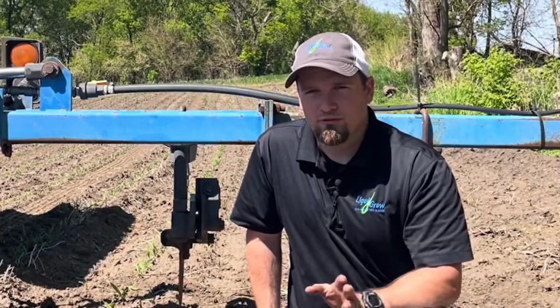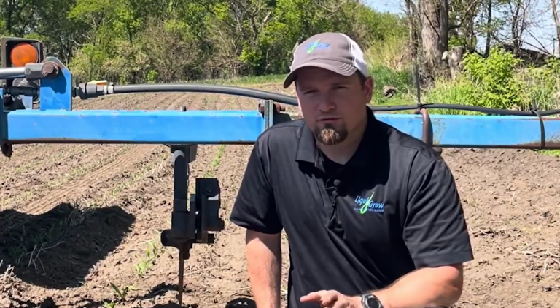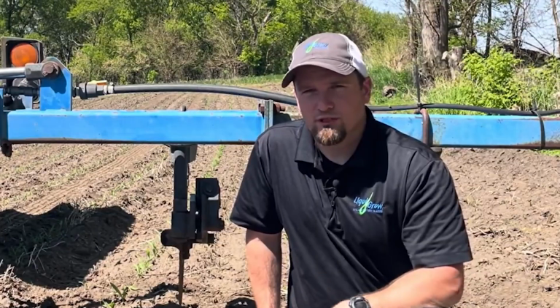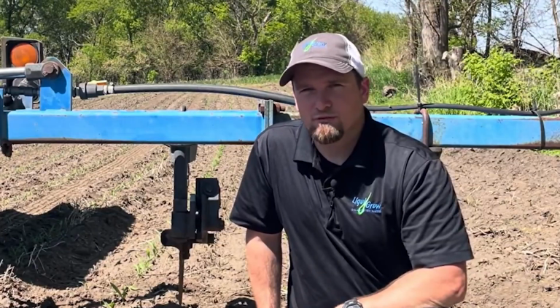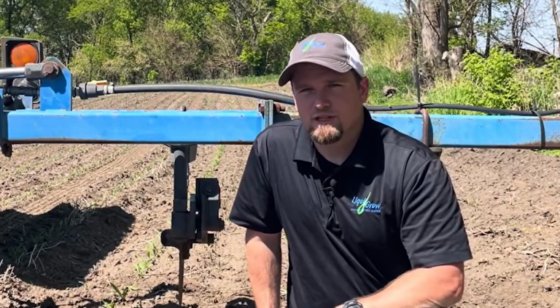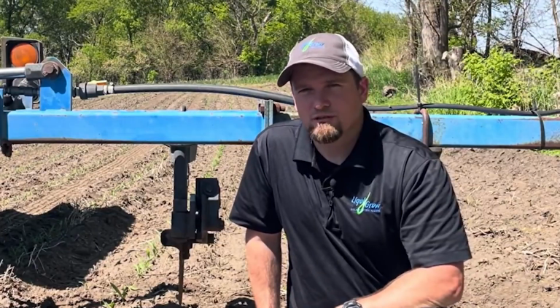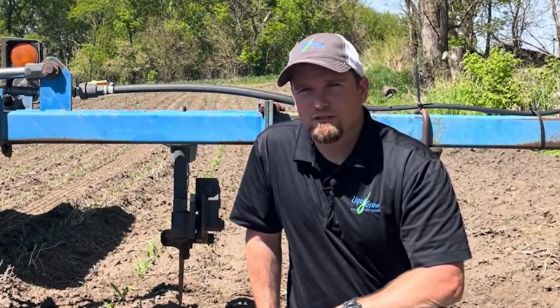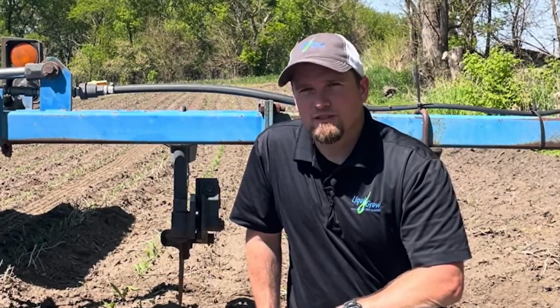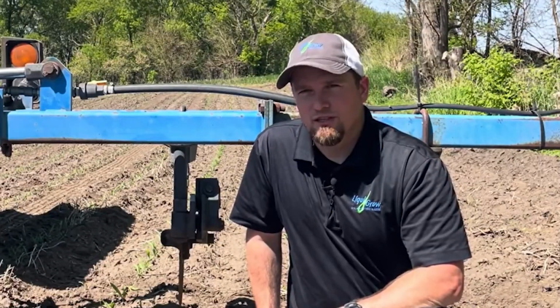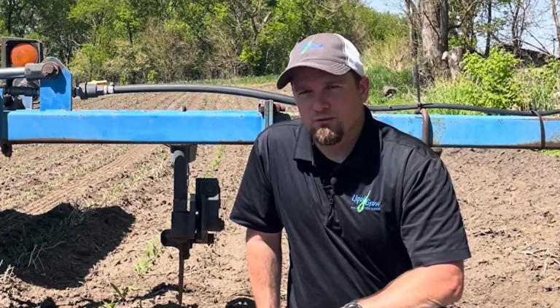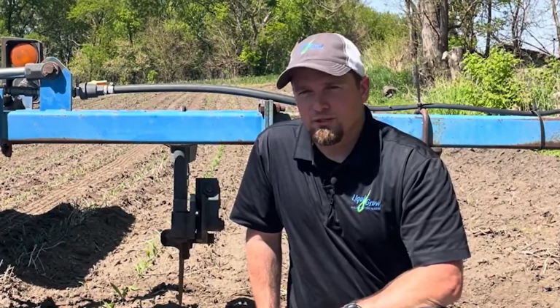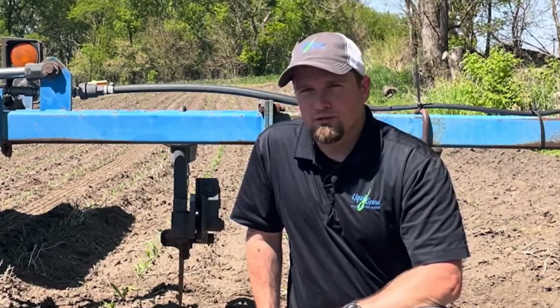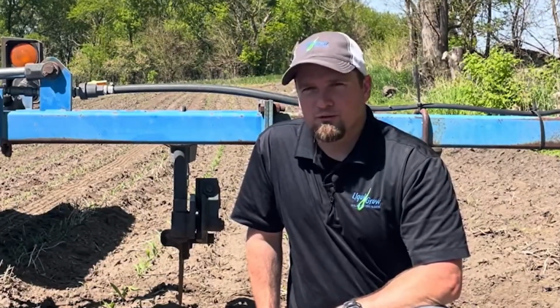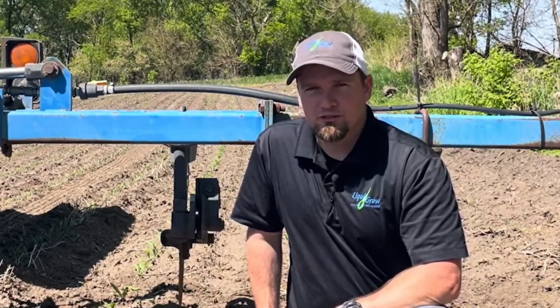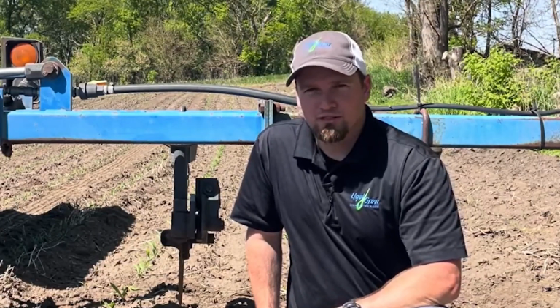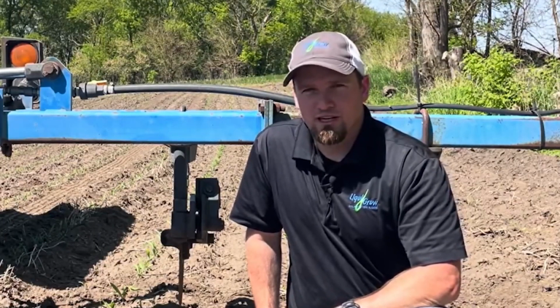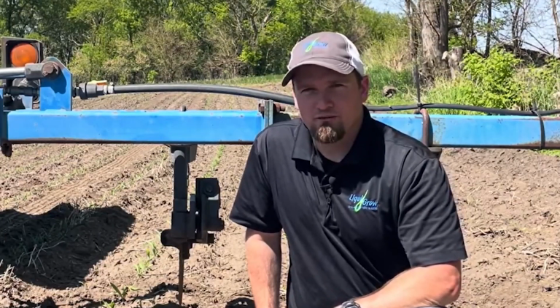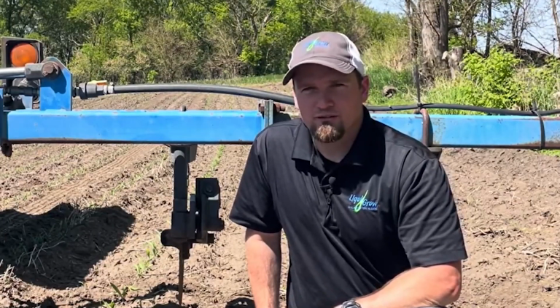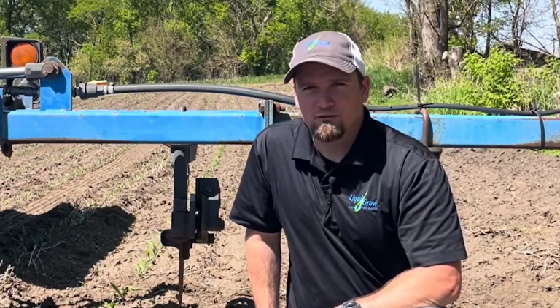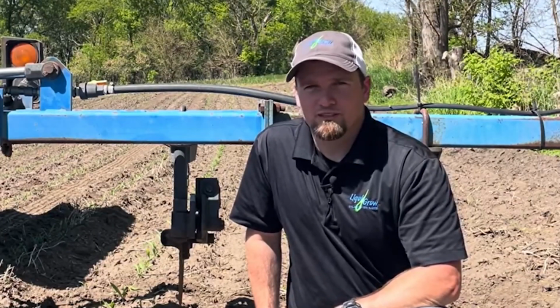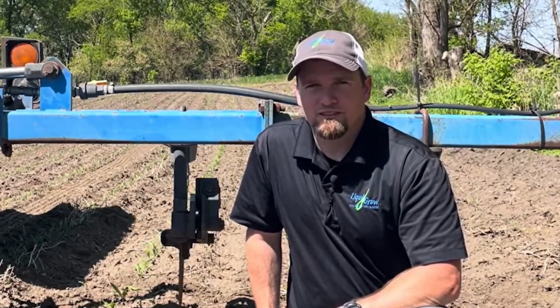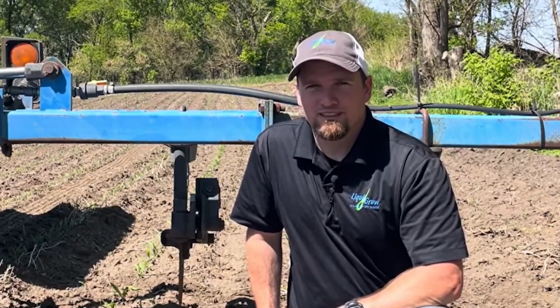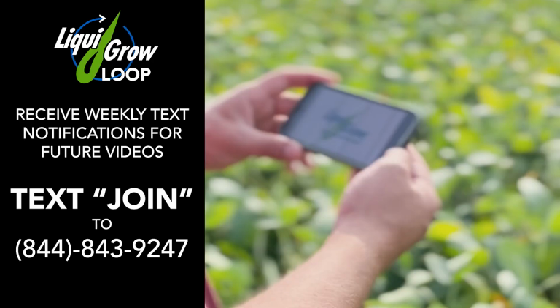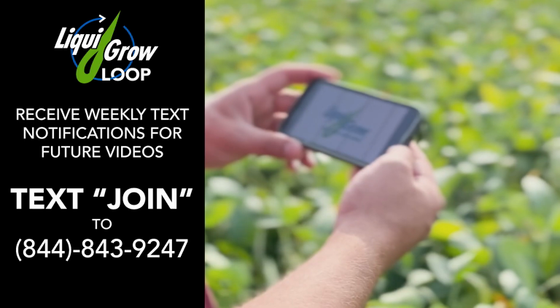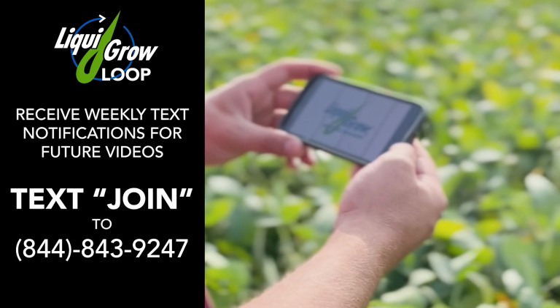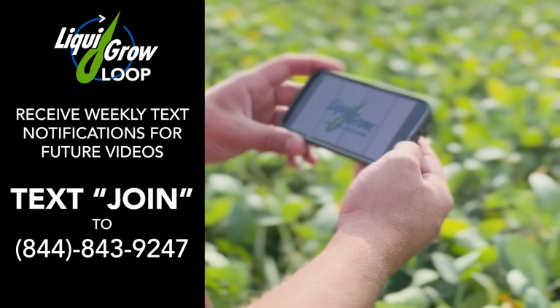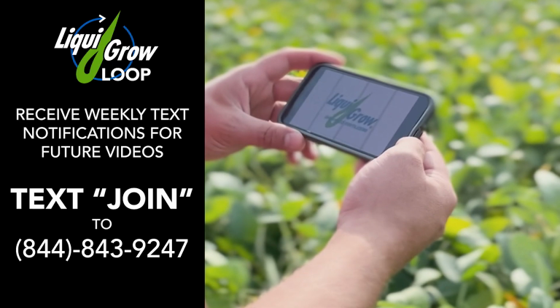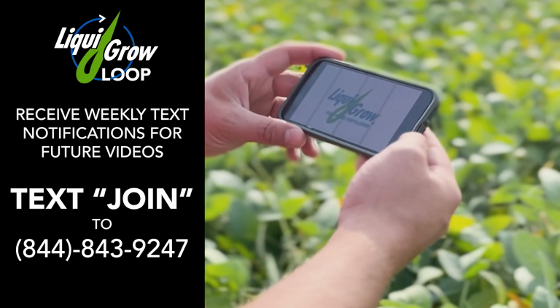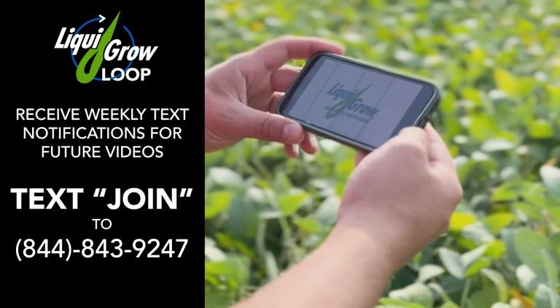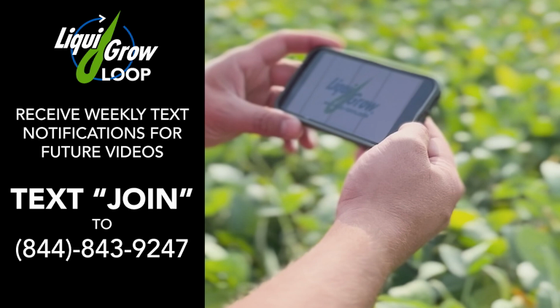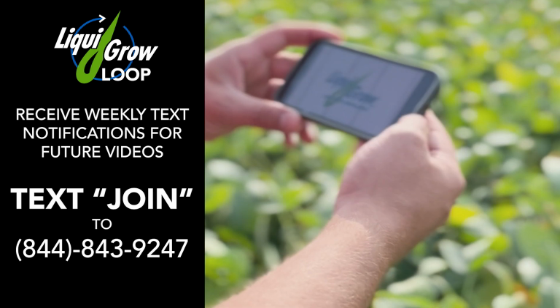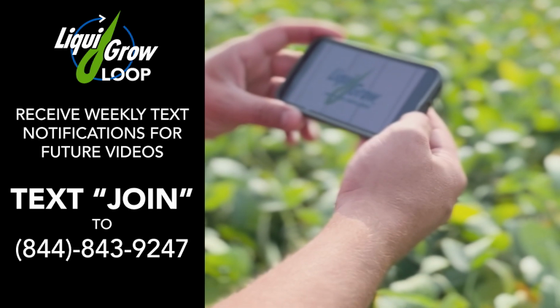Feel free to reach out to us with any other questions you have. Stay in the know with Liquid Grow.